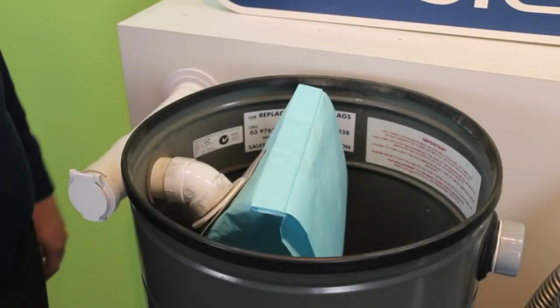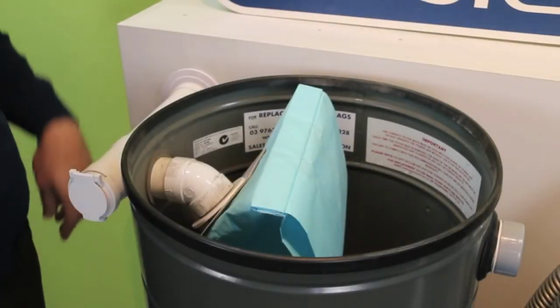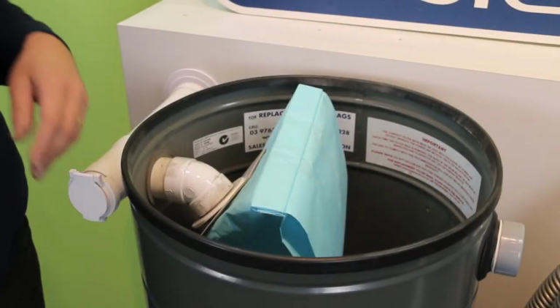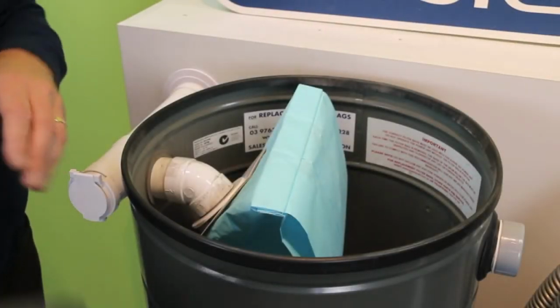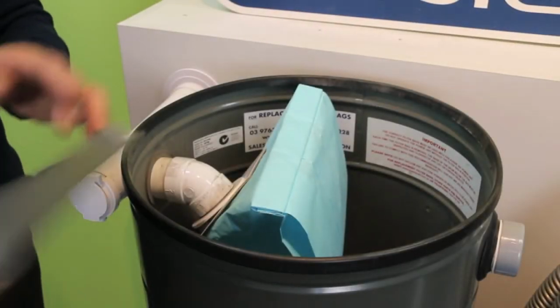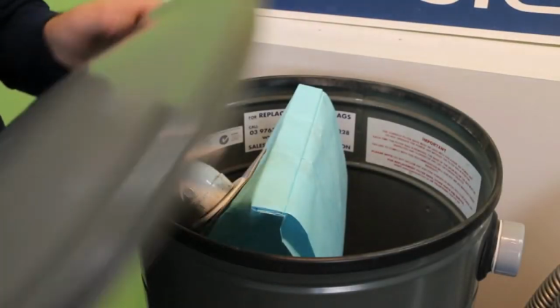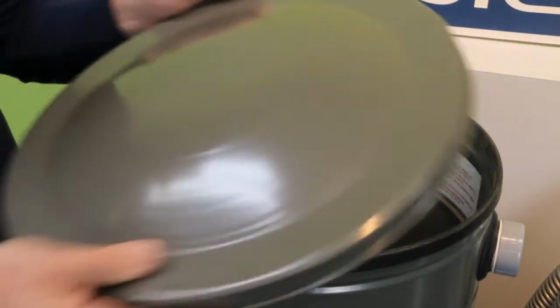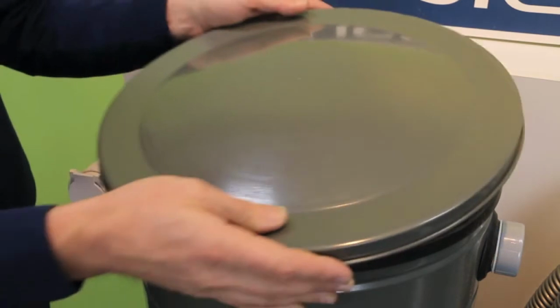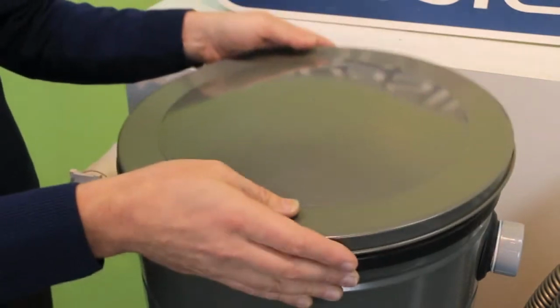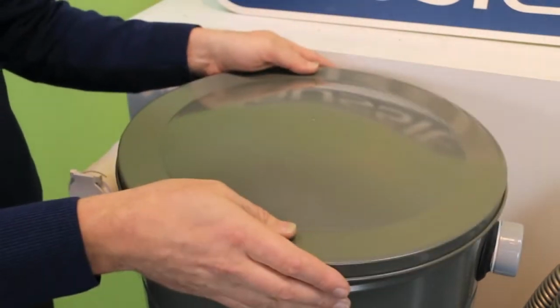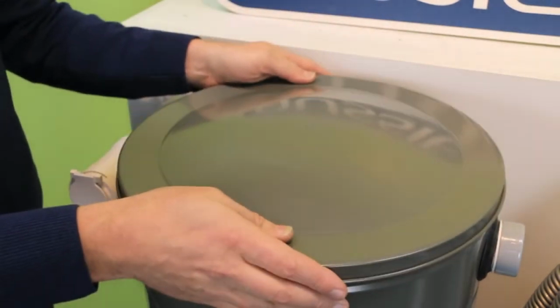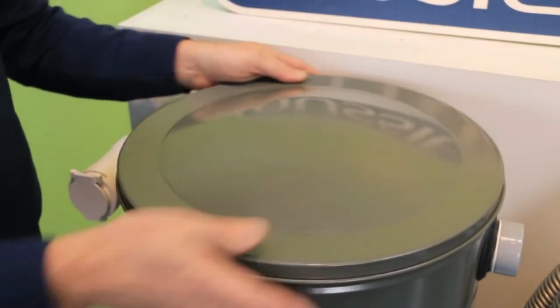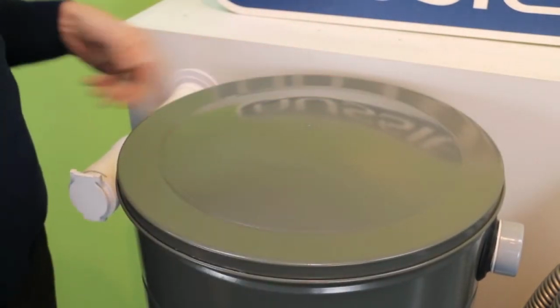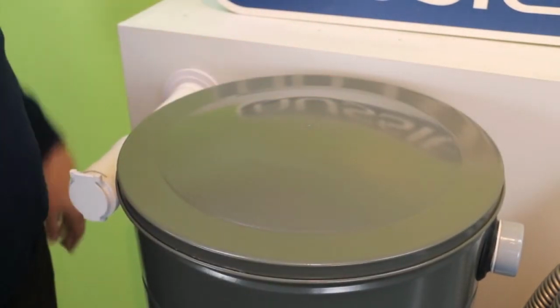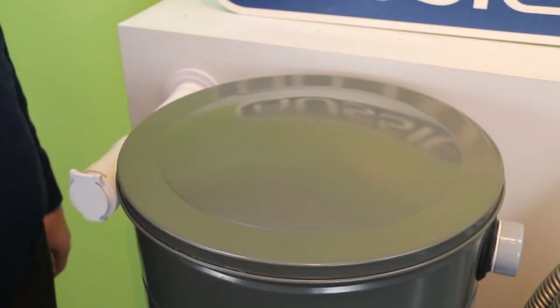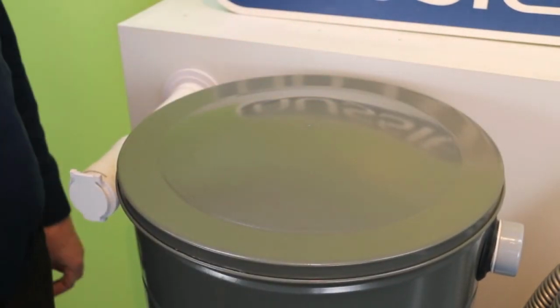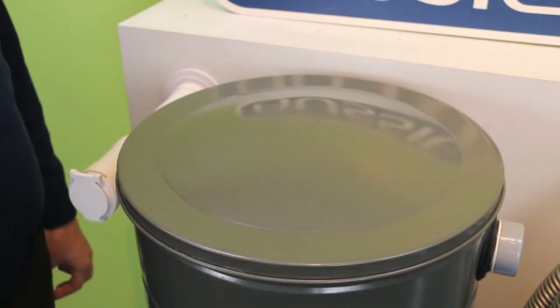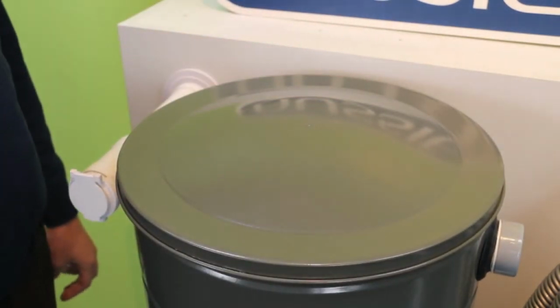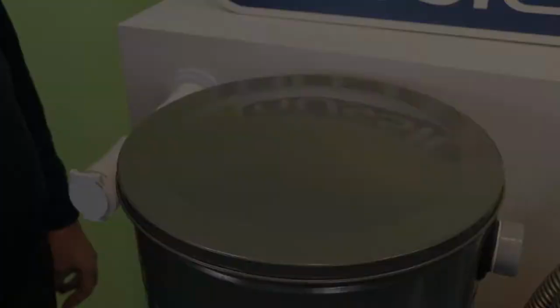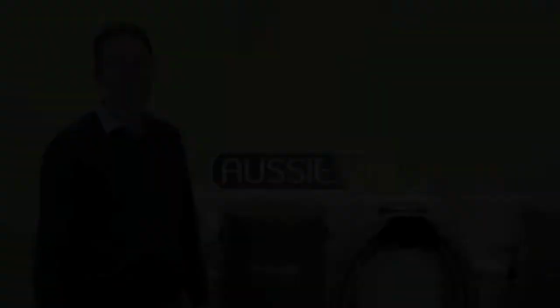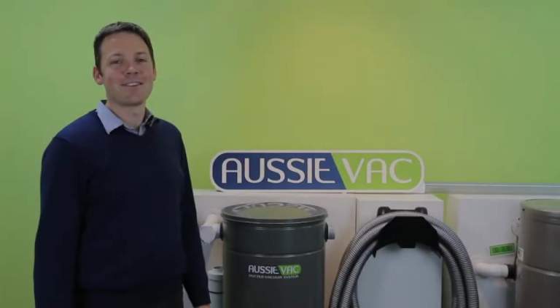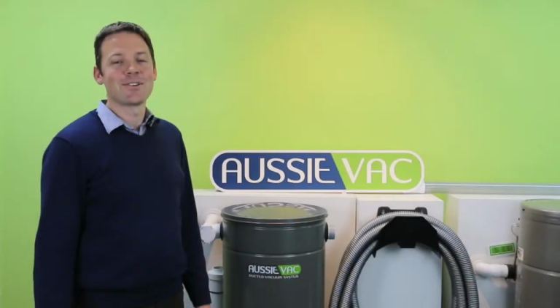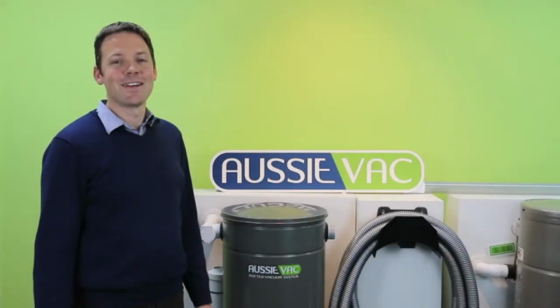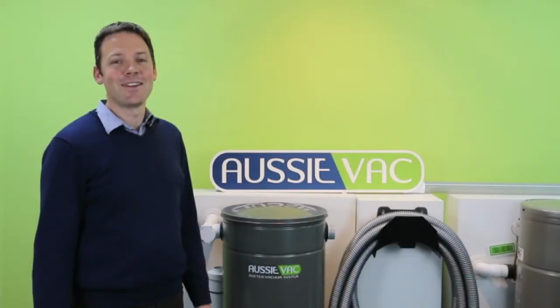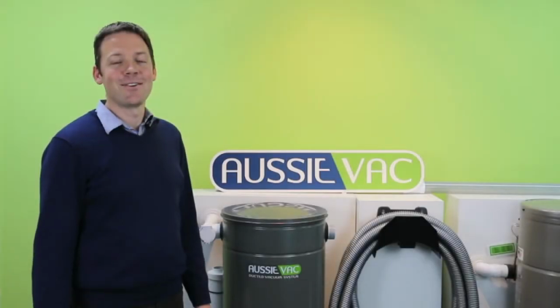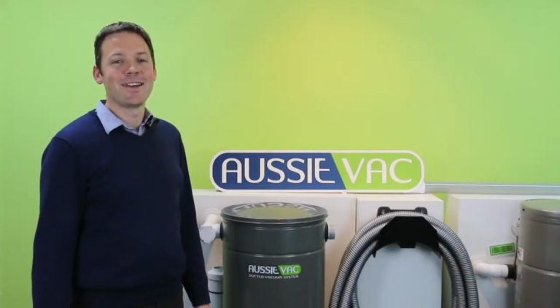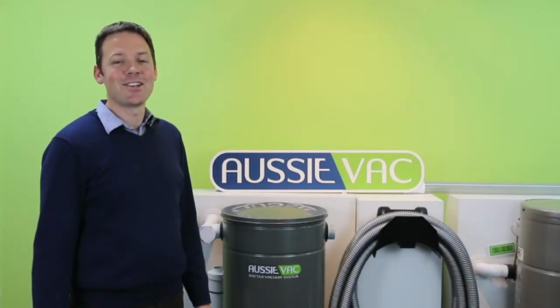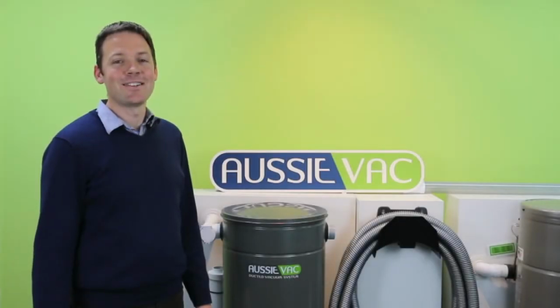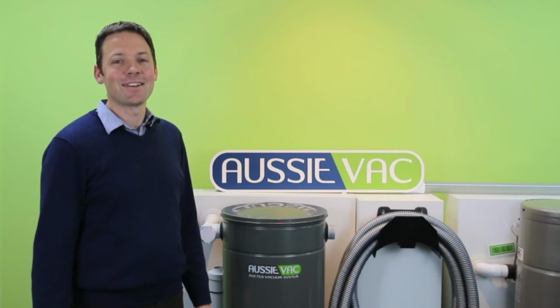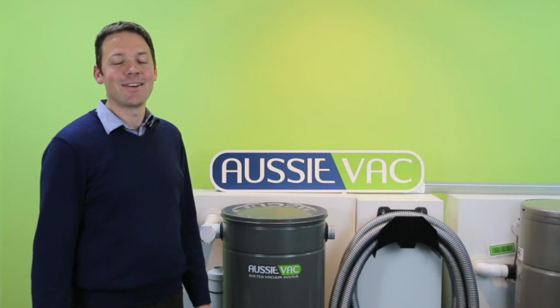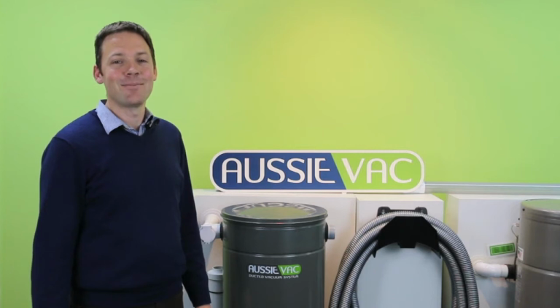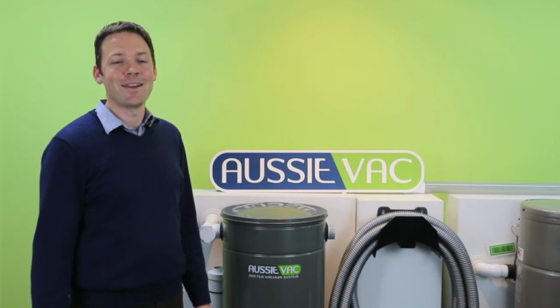Finally, put the lid back on your drum and you're right to go. Thanks for watching our video on how to change a ducted vacuum bag.